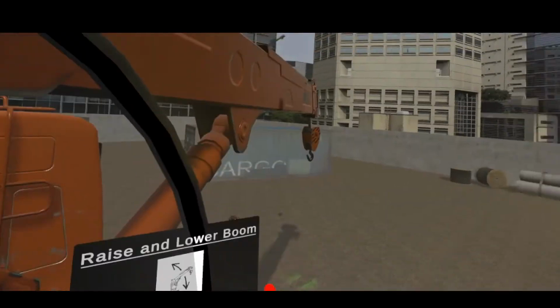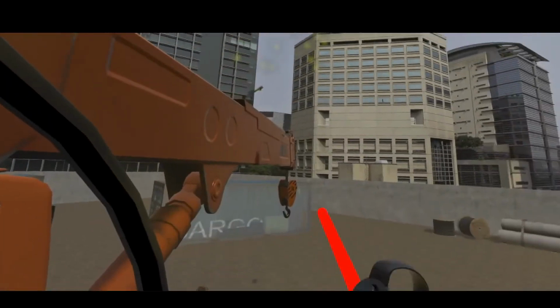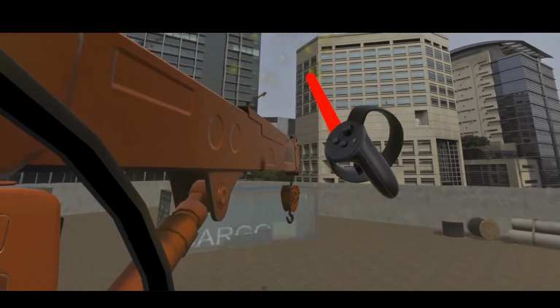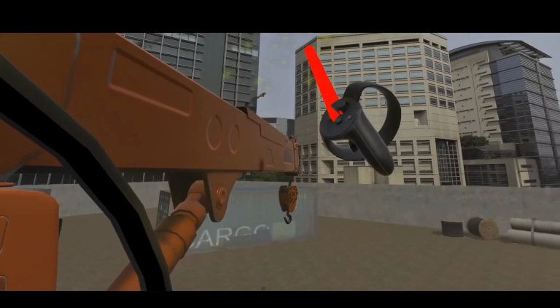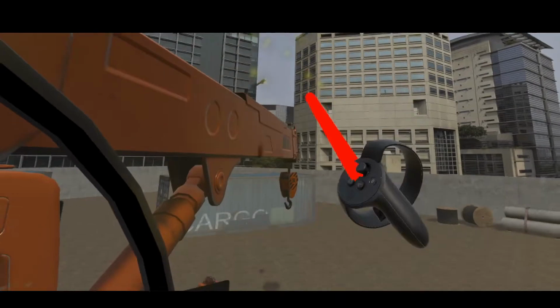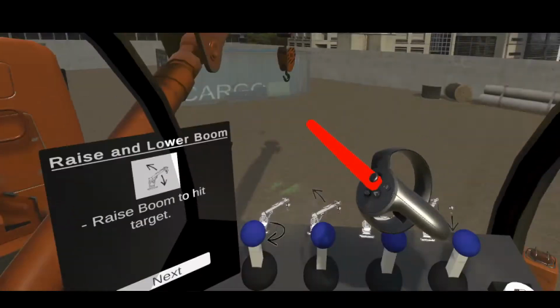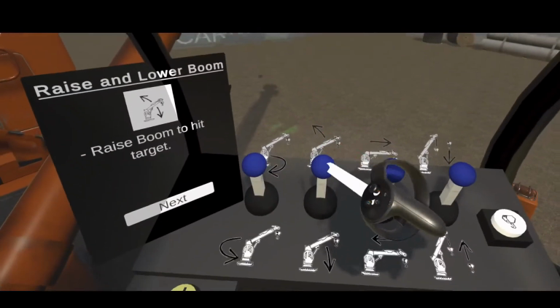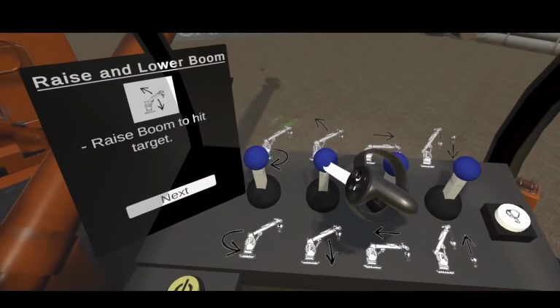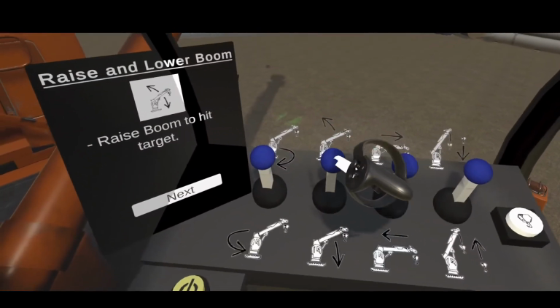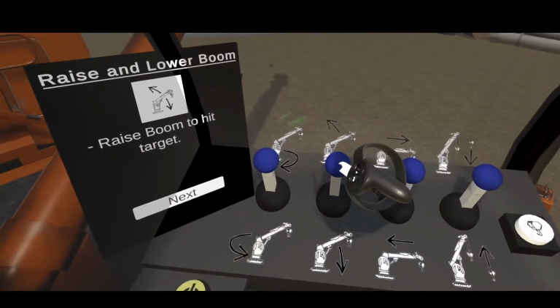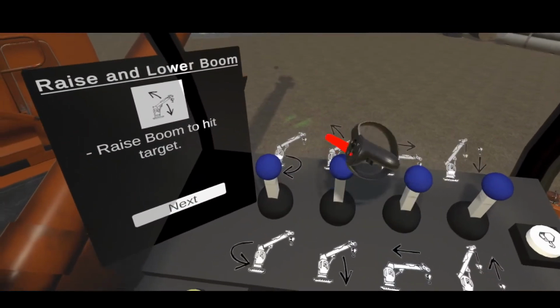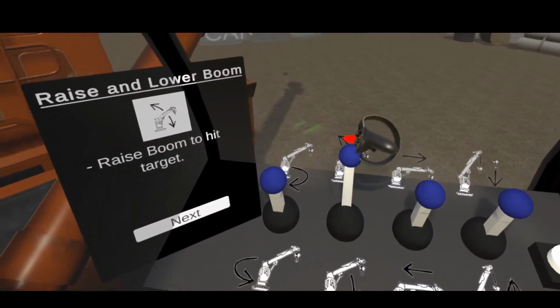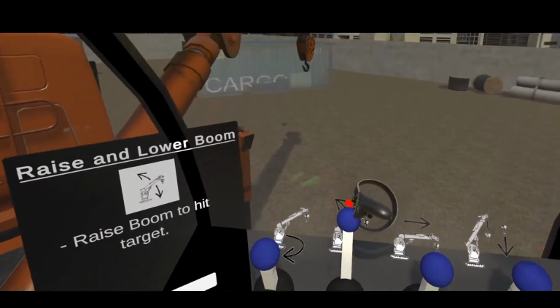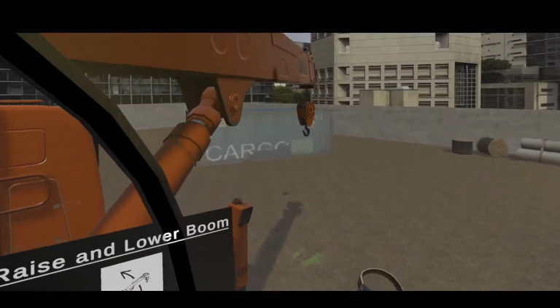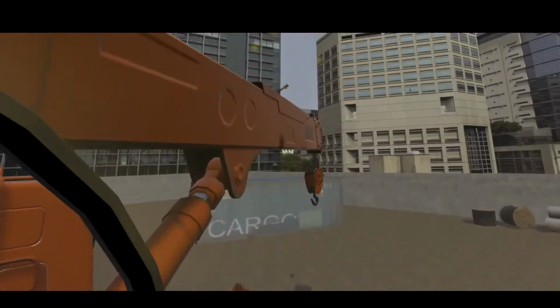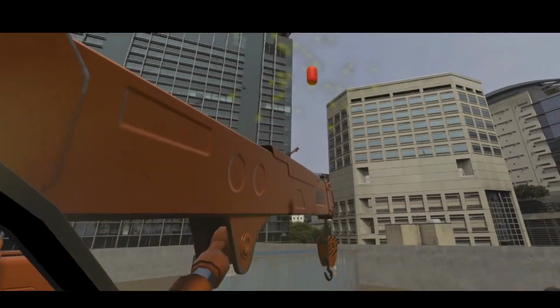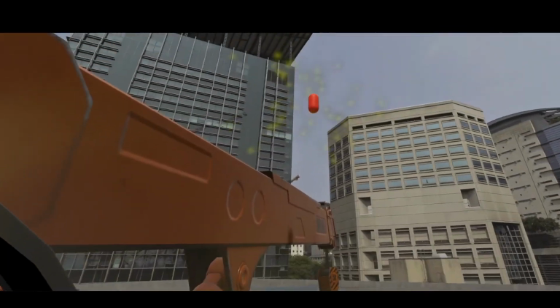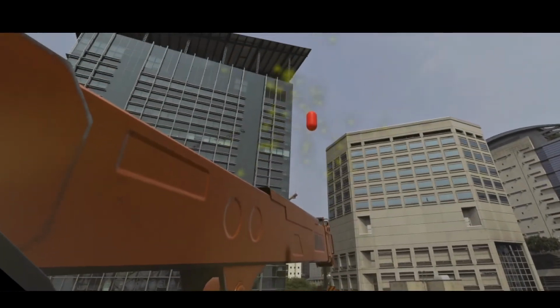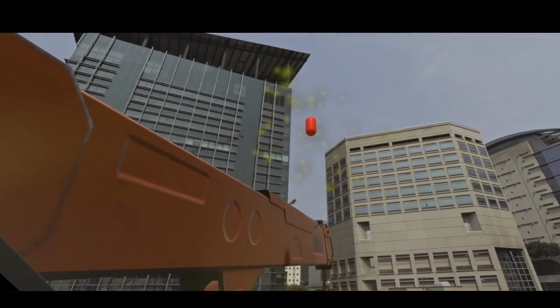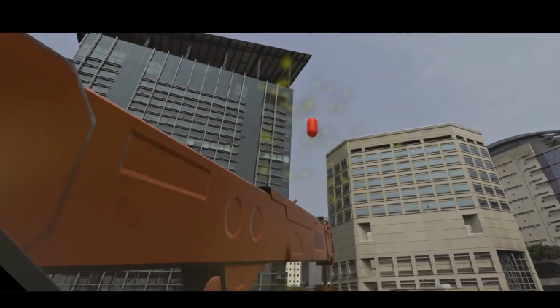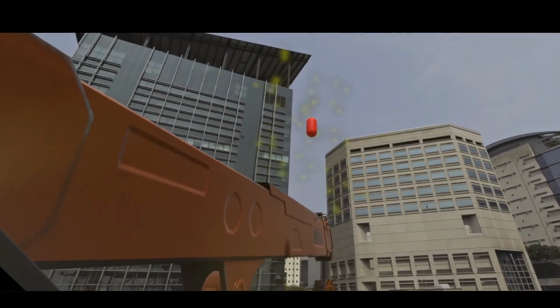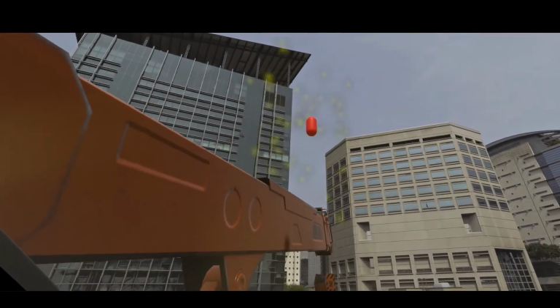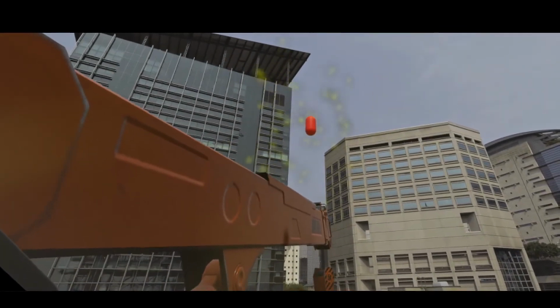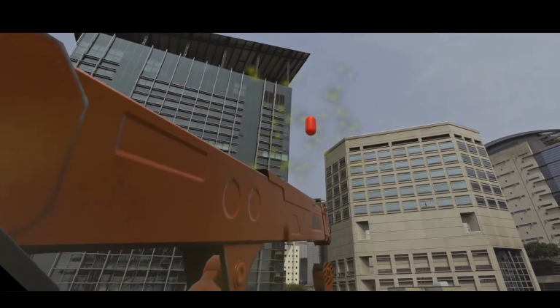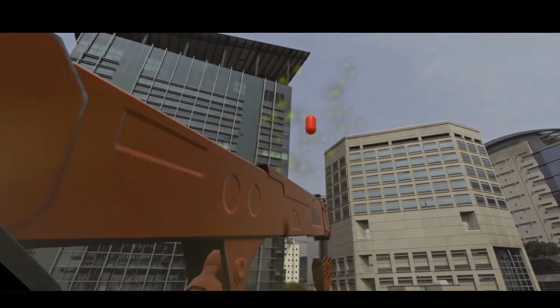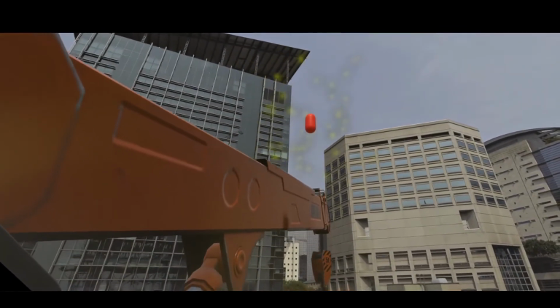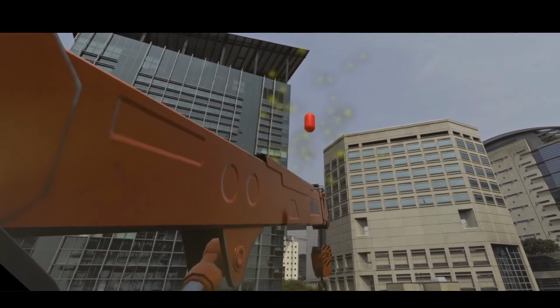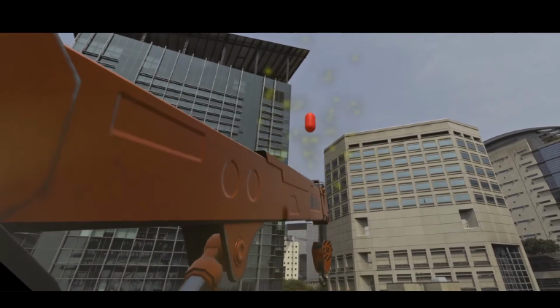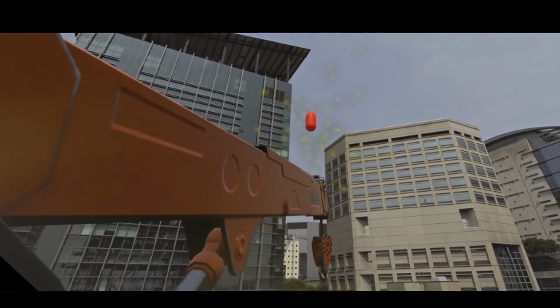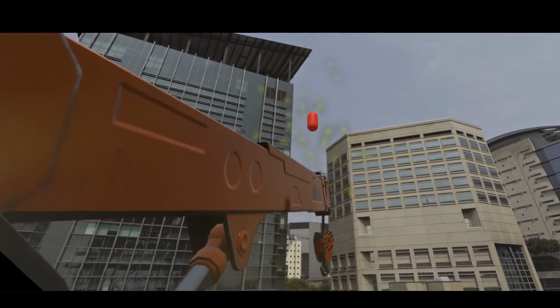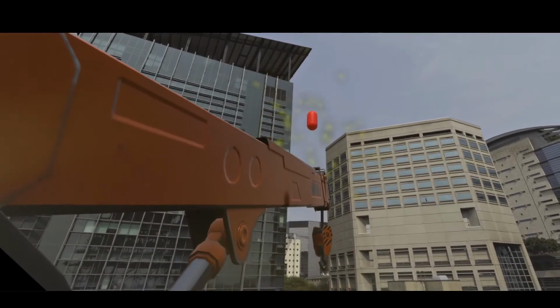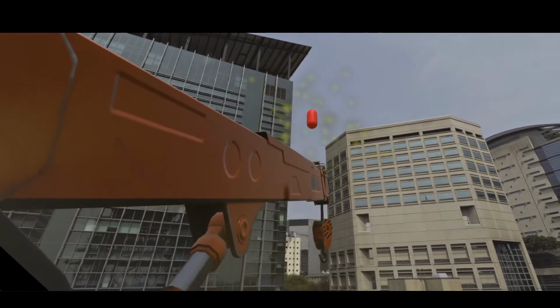The second lever is used to raise and lower the boom arm. Pushing it forward allows the boom to raise, and vice versa.